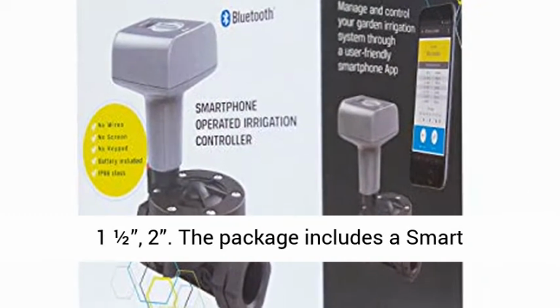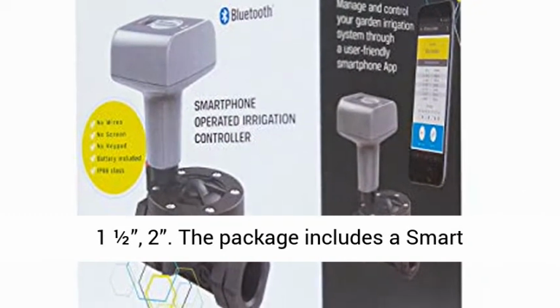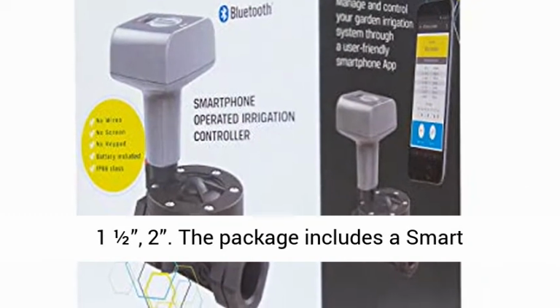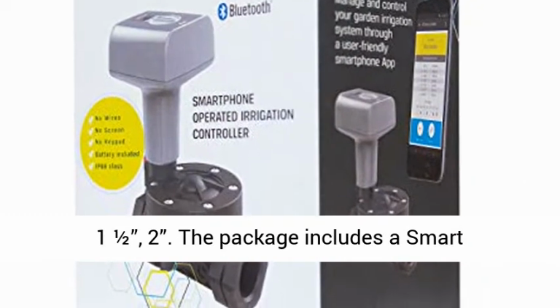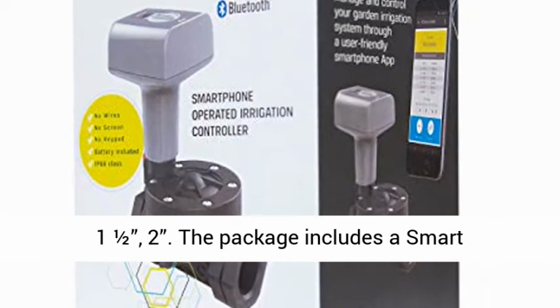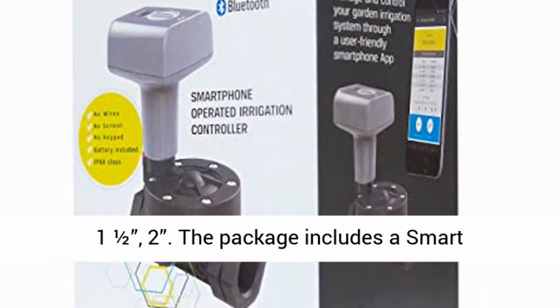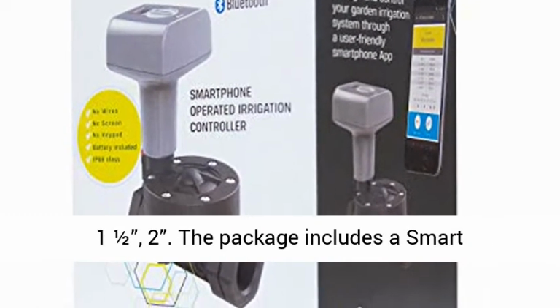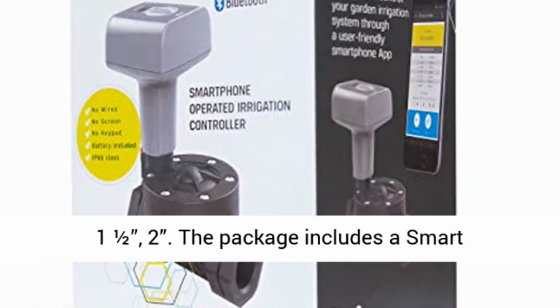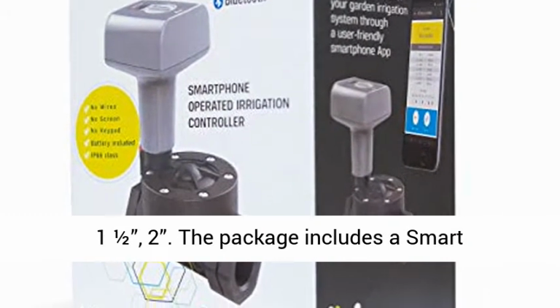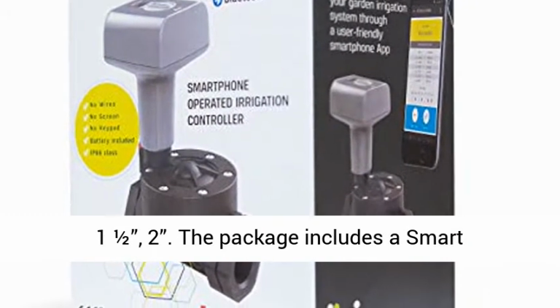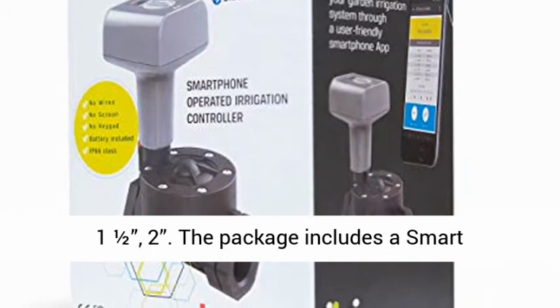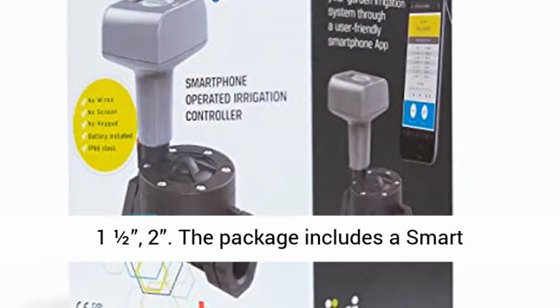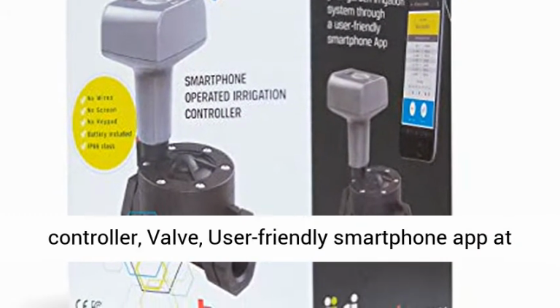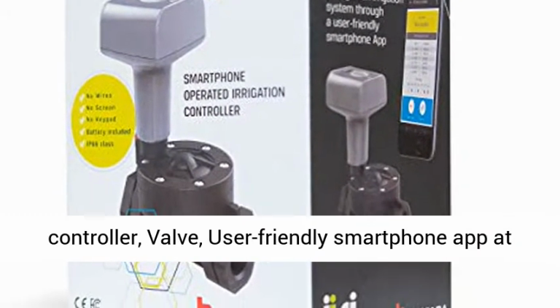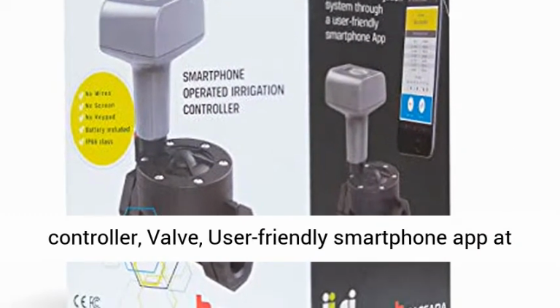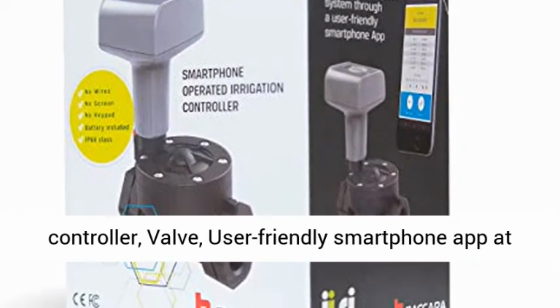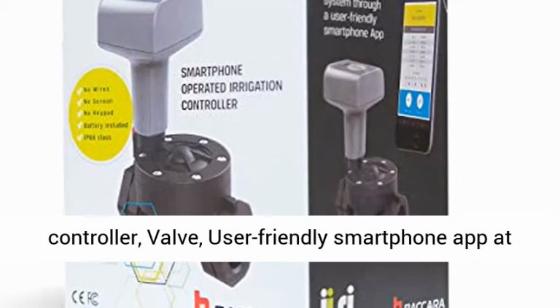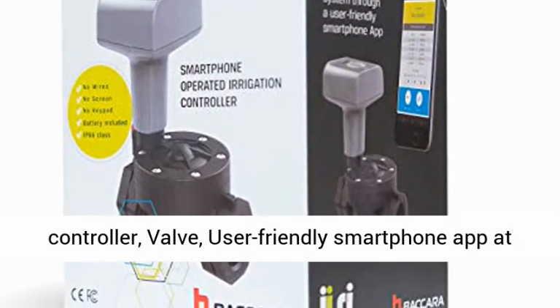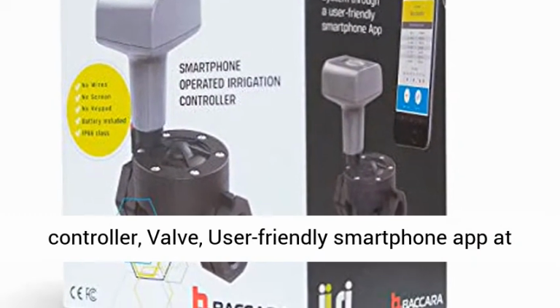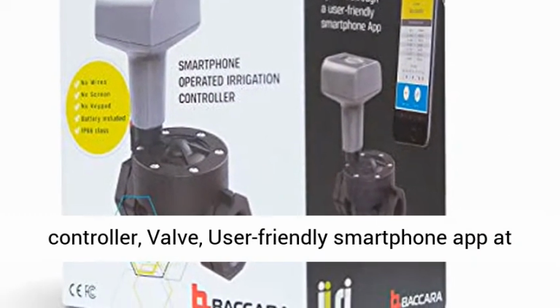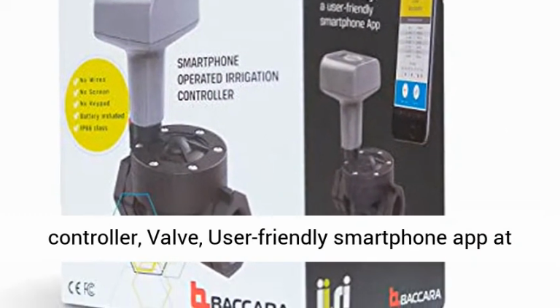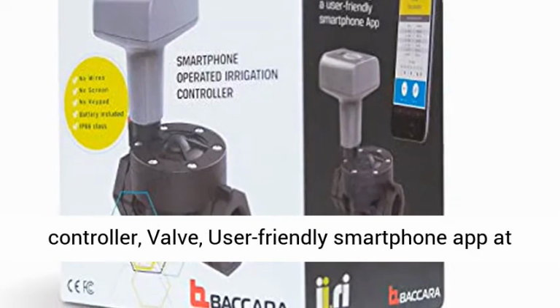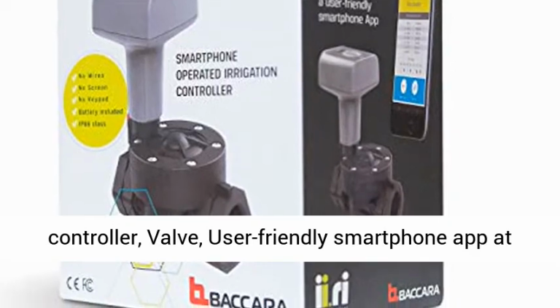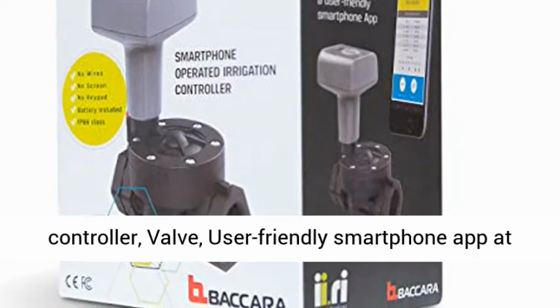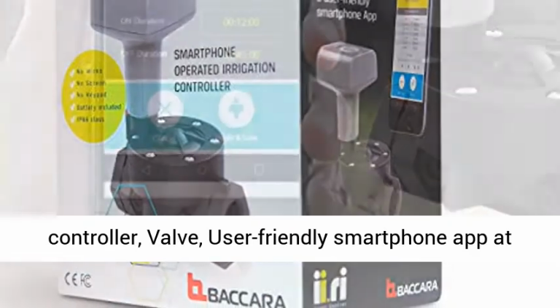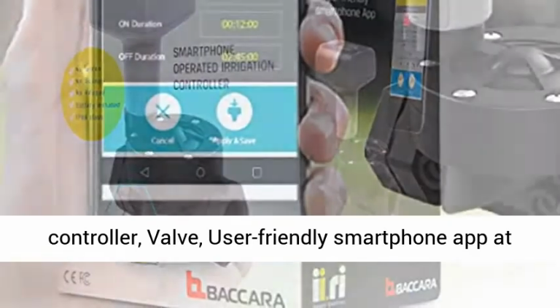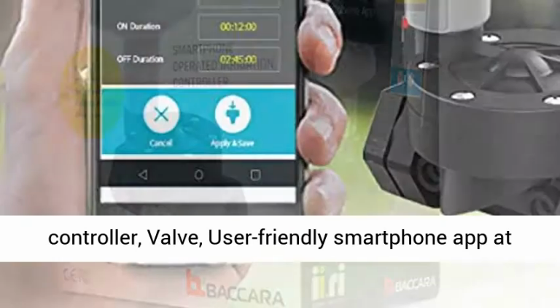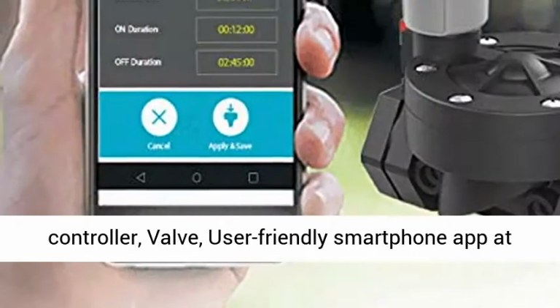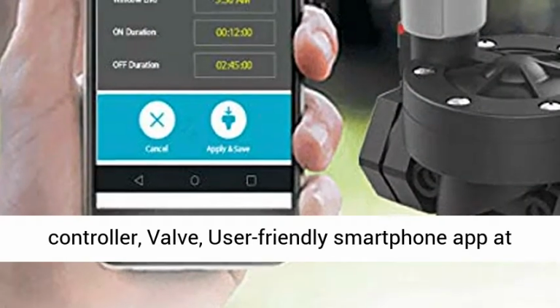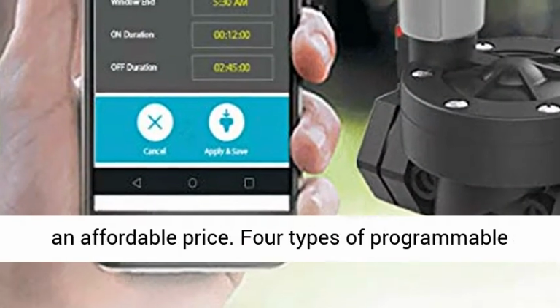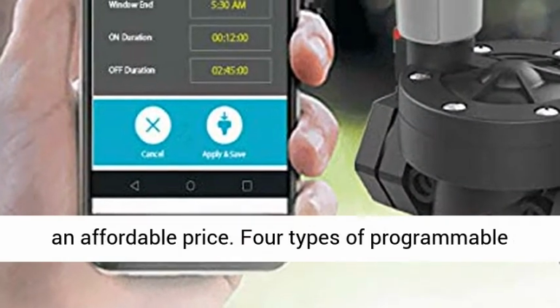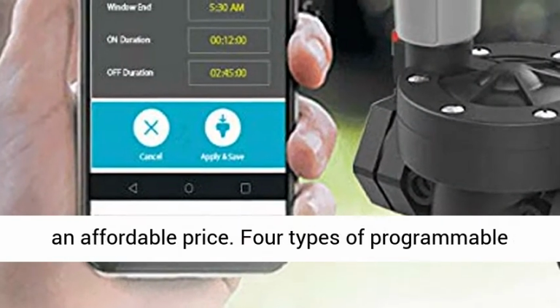The package includes a smart controller, valve, and user-friendly smartphone app at an affordable price.